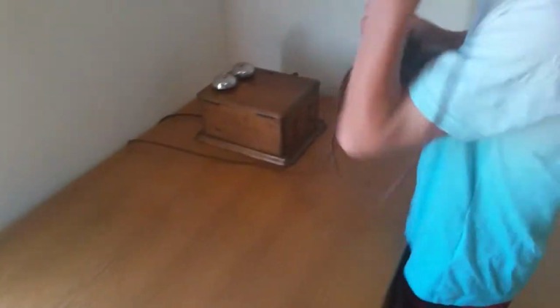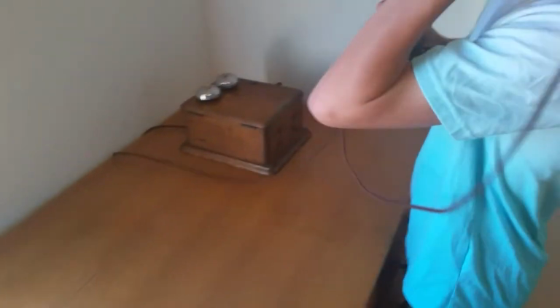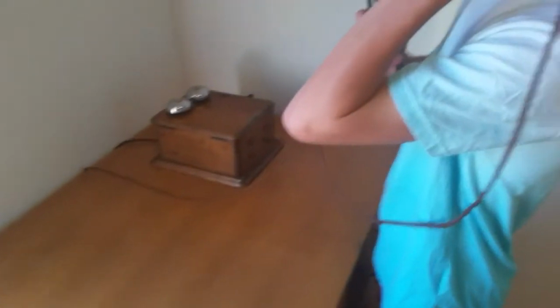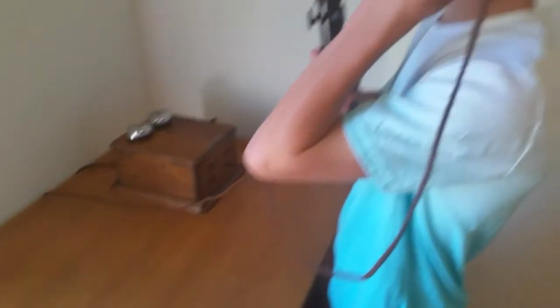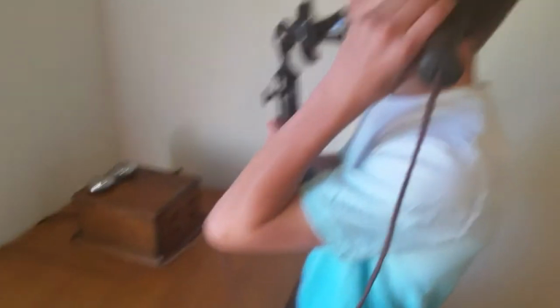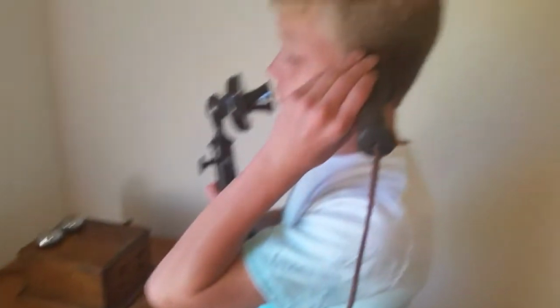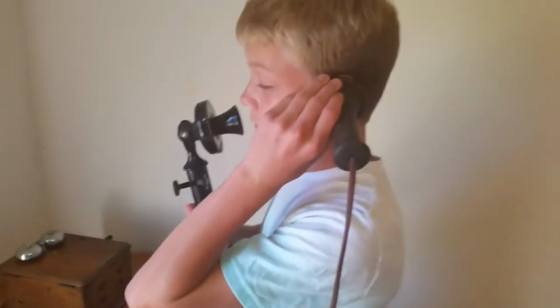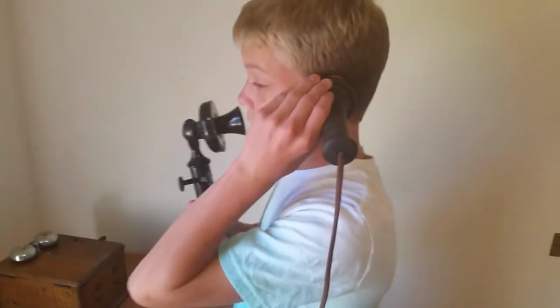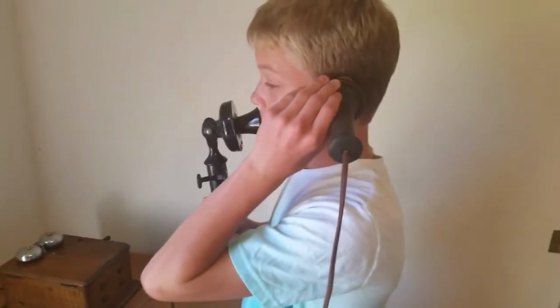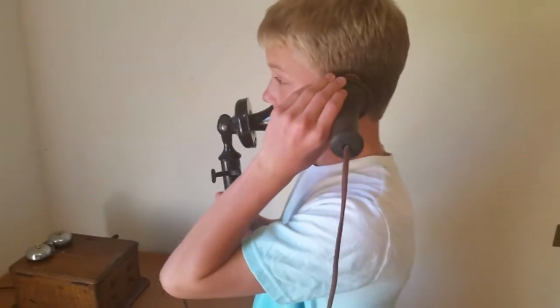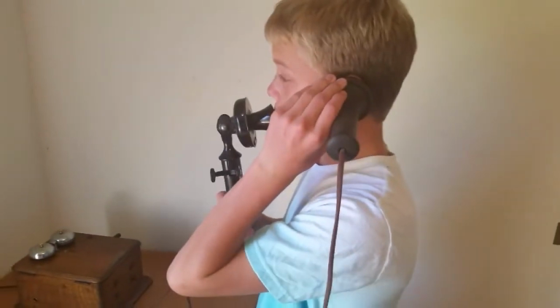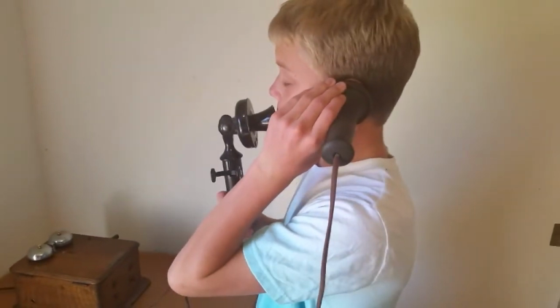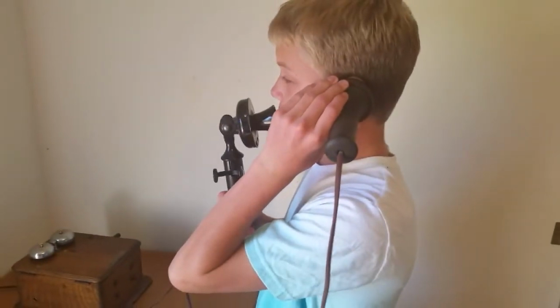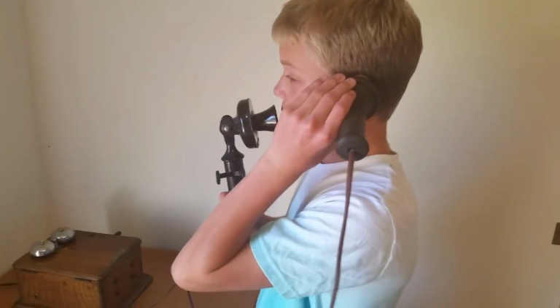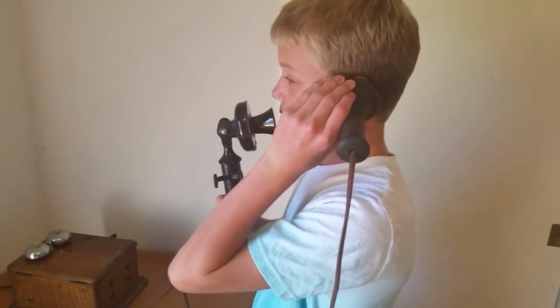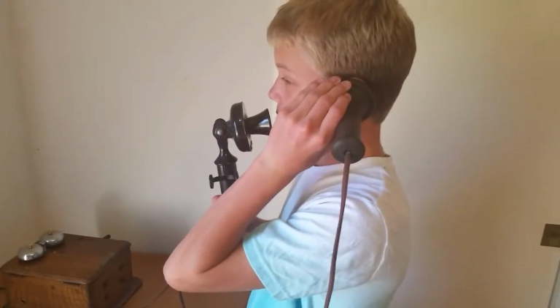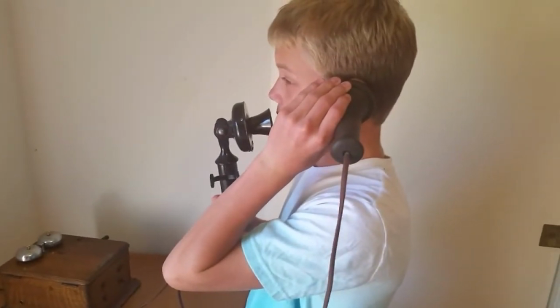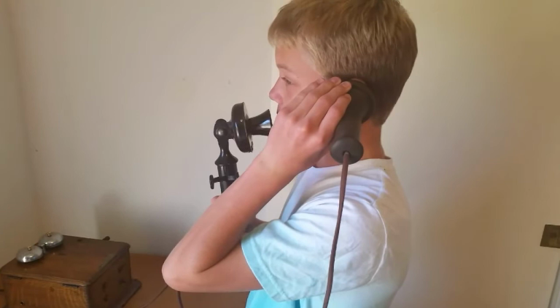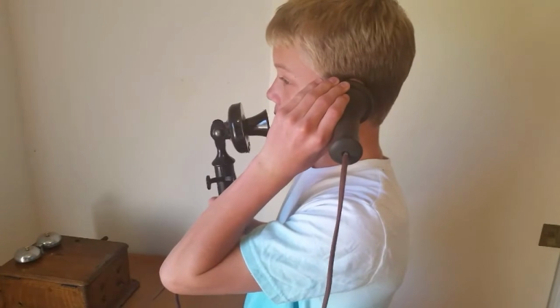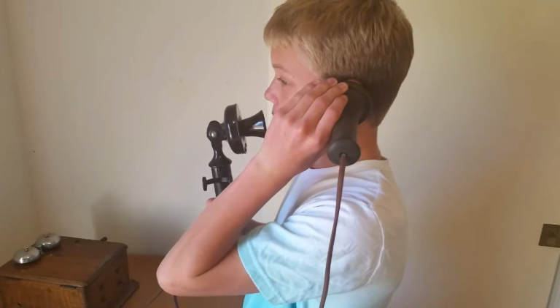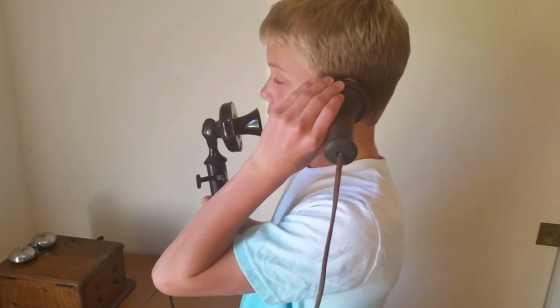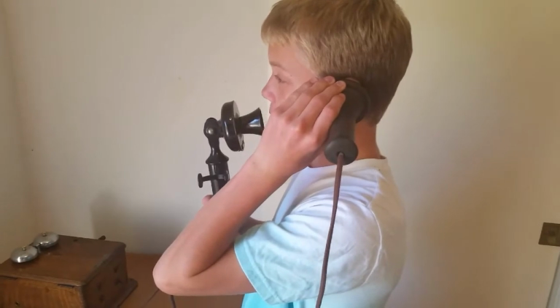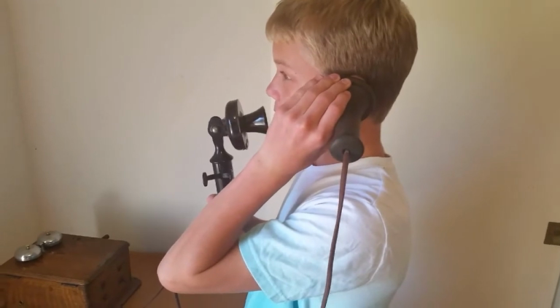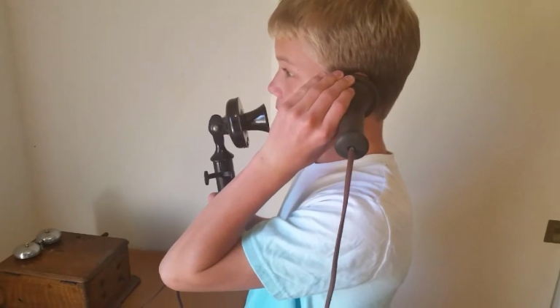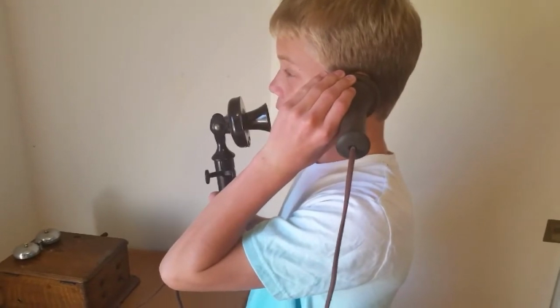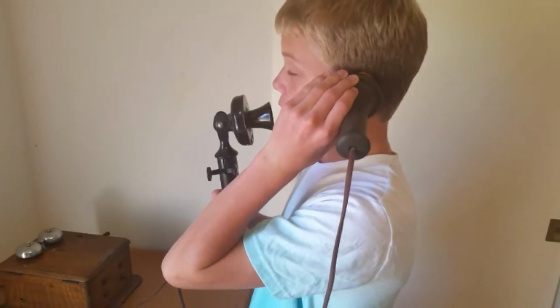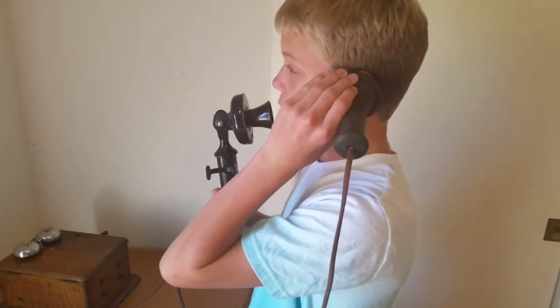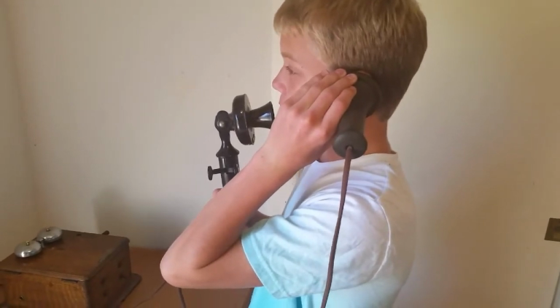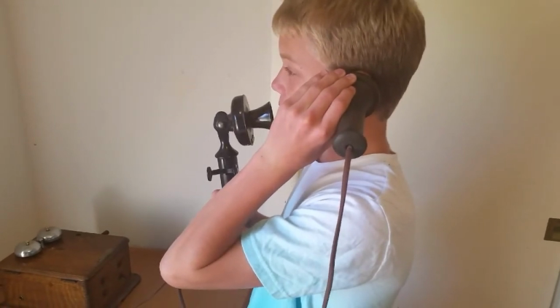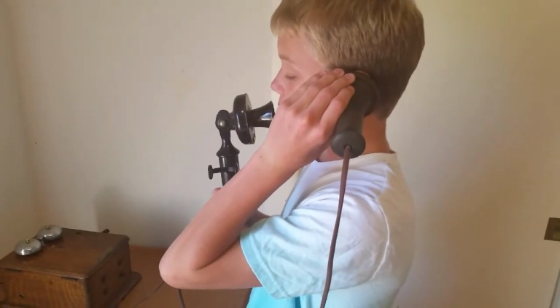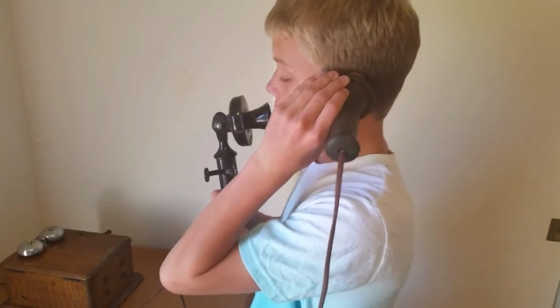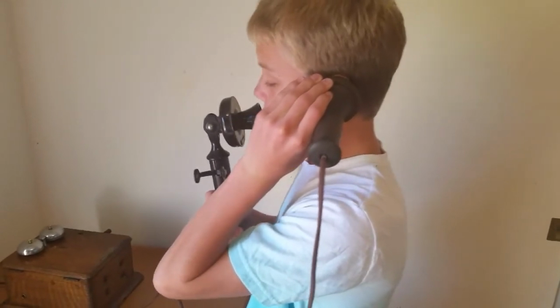Hello? Can you hear me? You sound good. Bye.